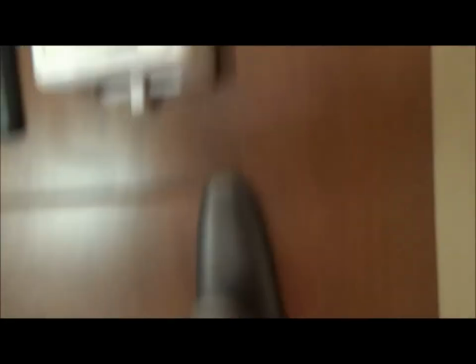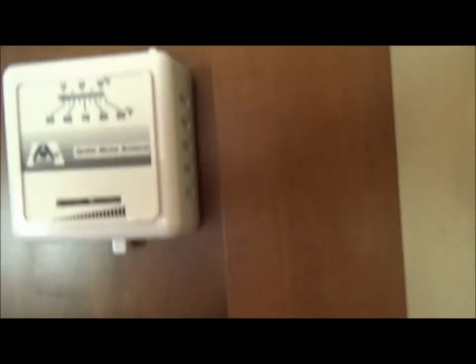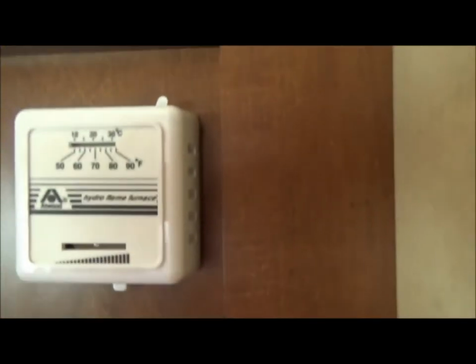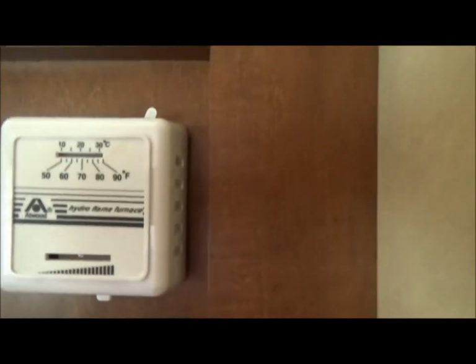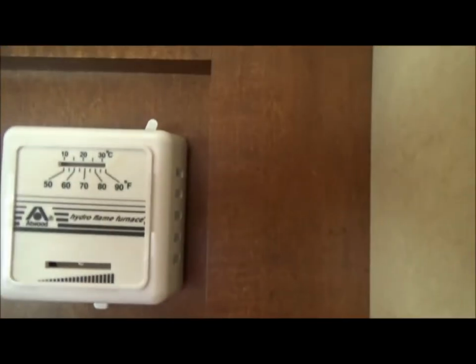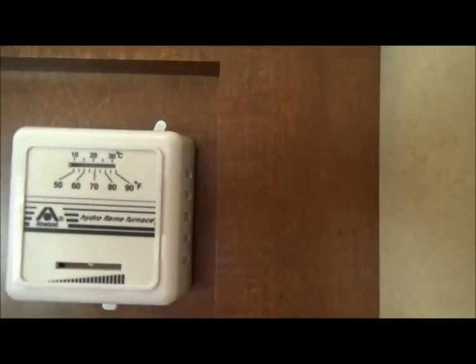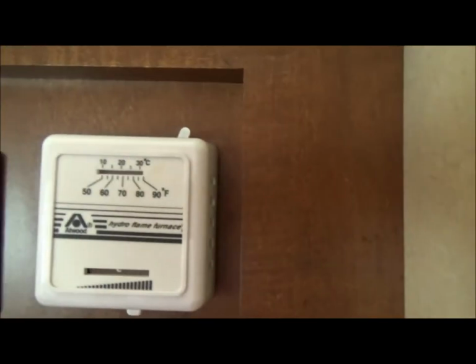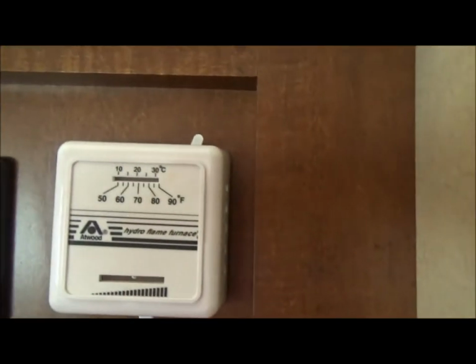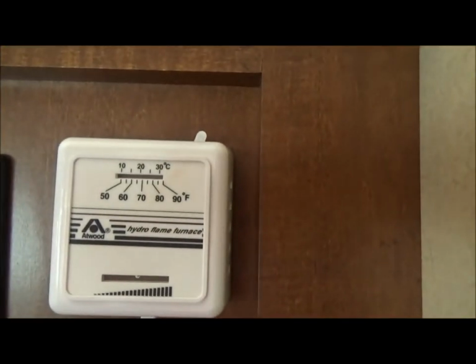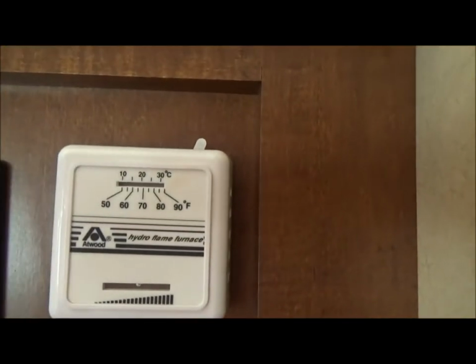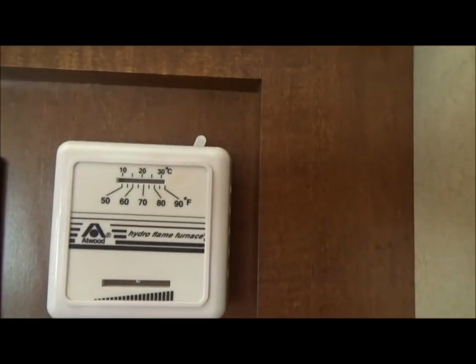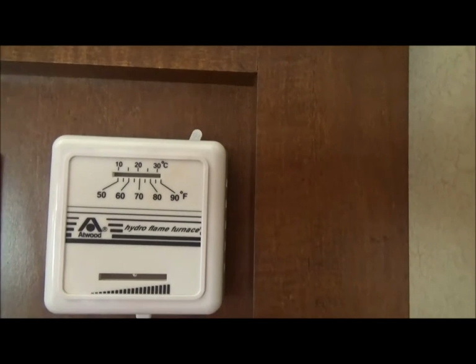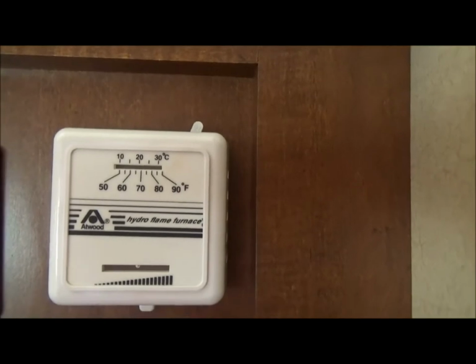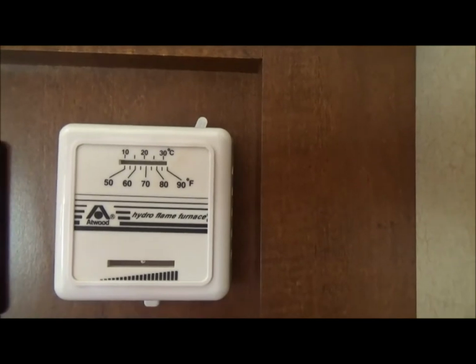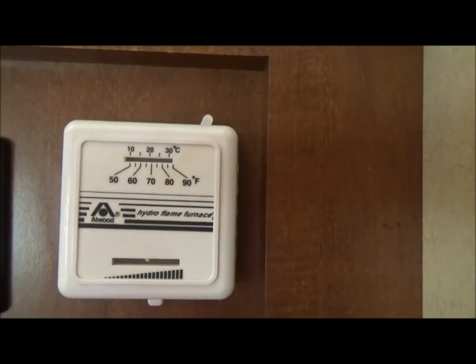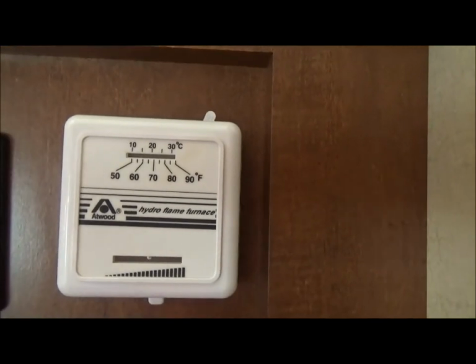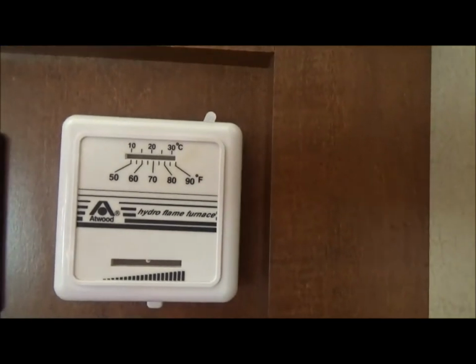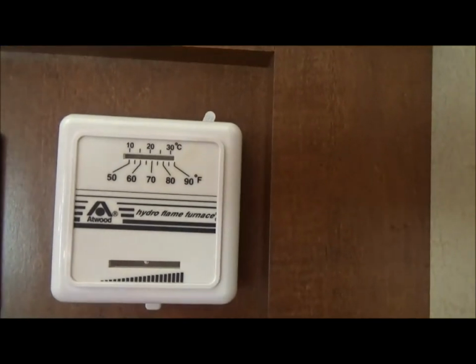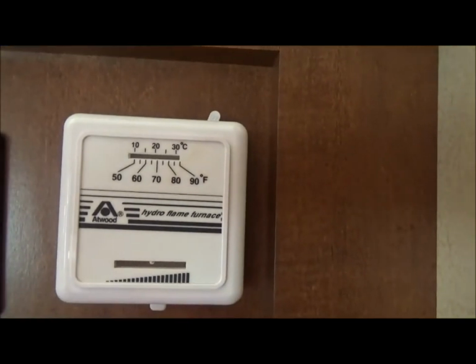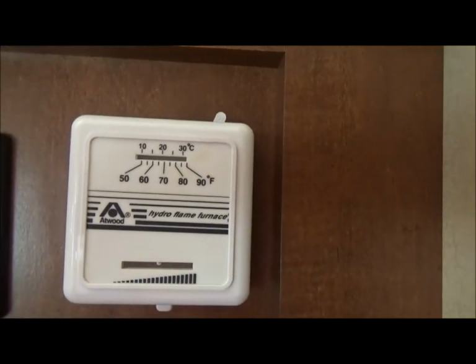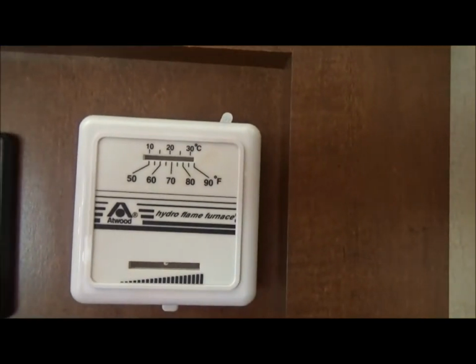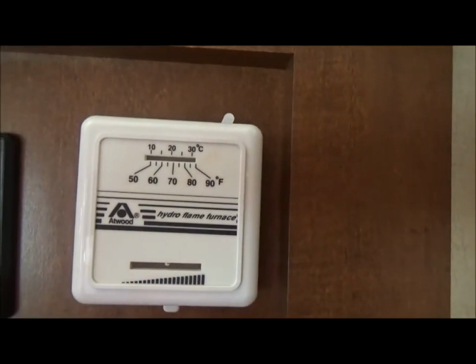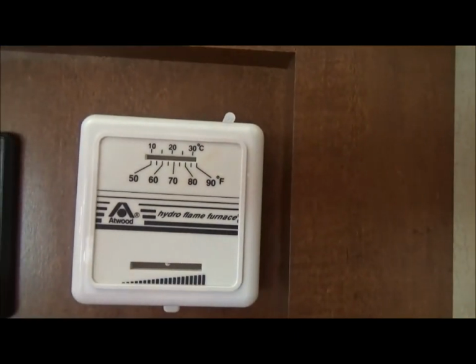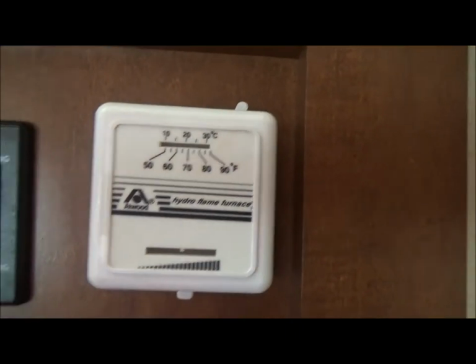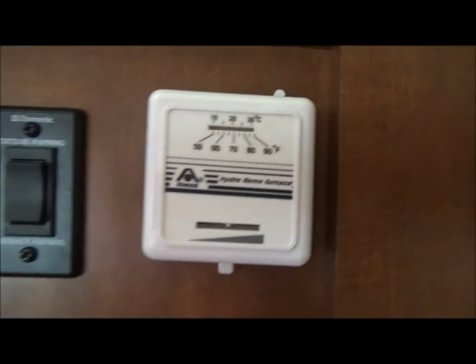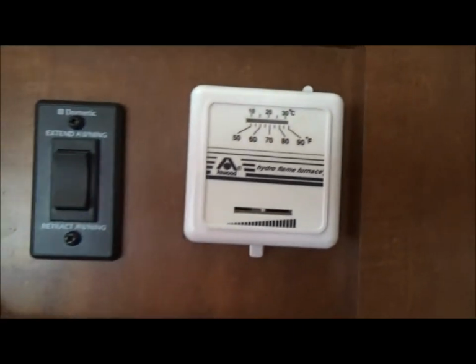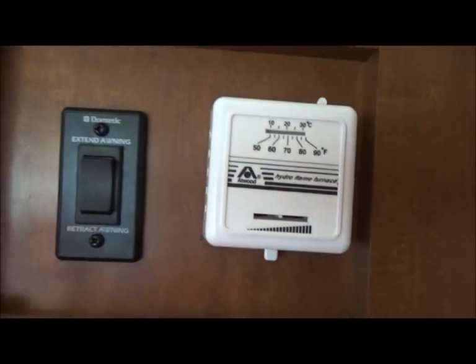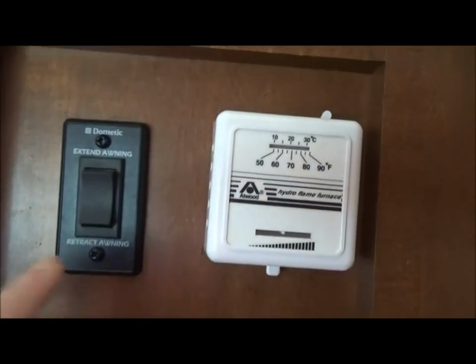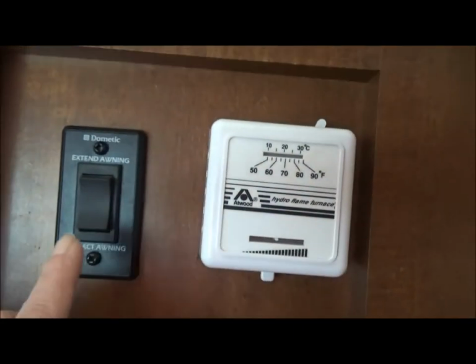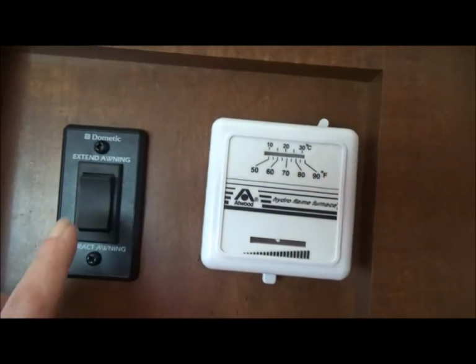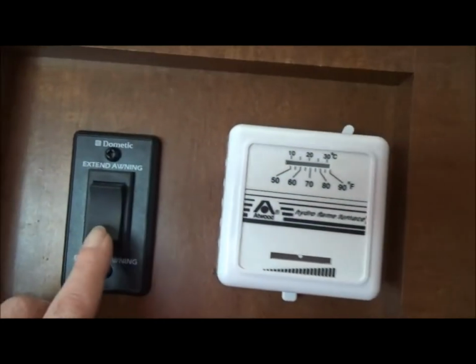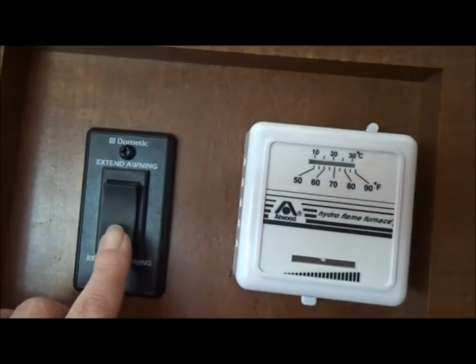The propane heater just has this type of control, and we have an auto setting on it.